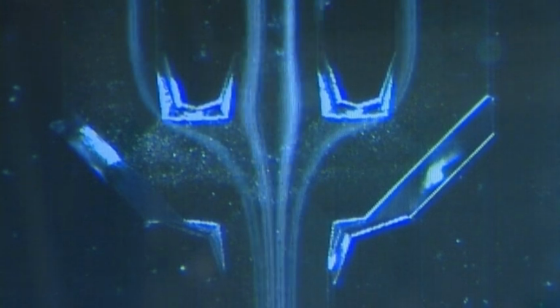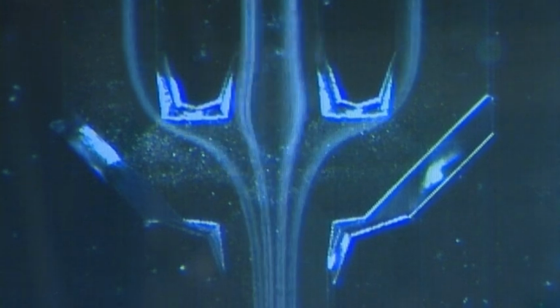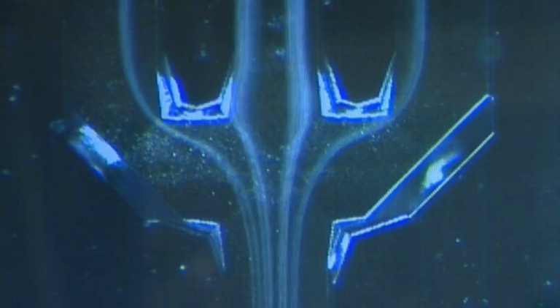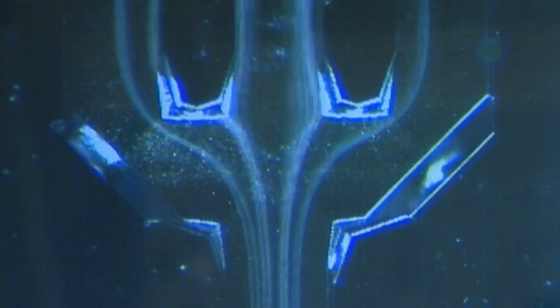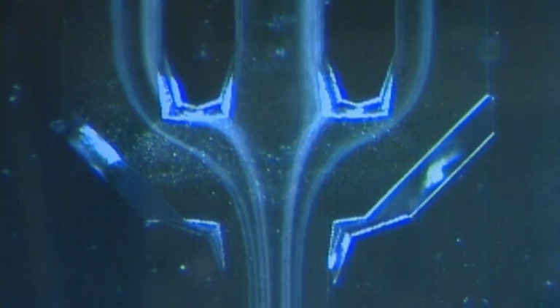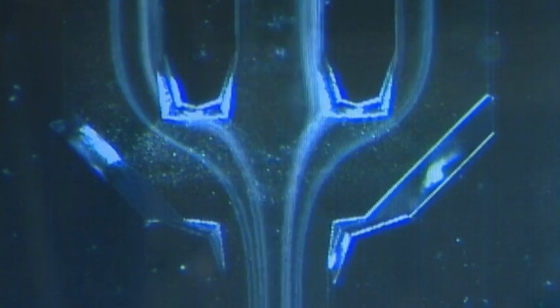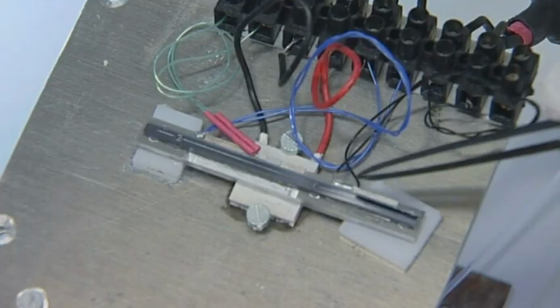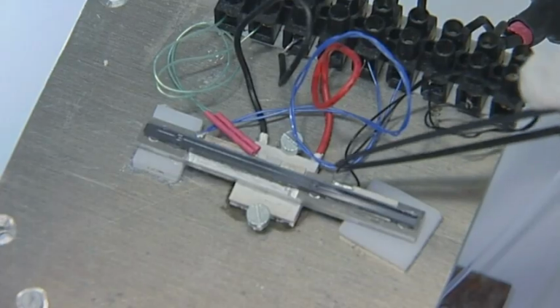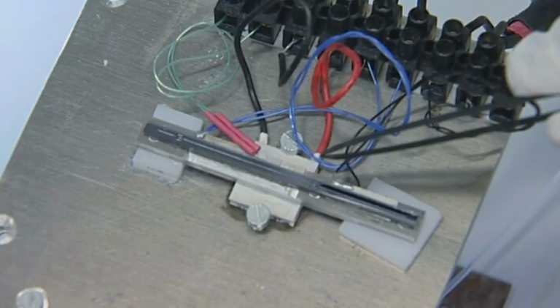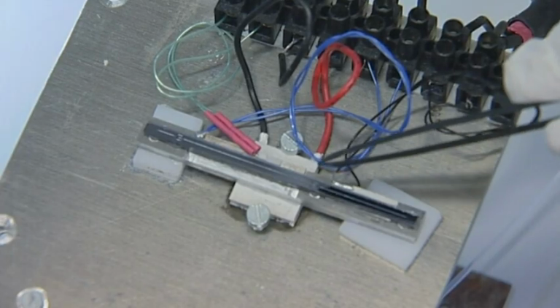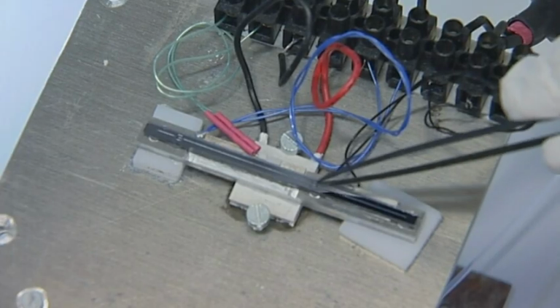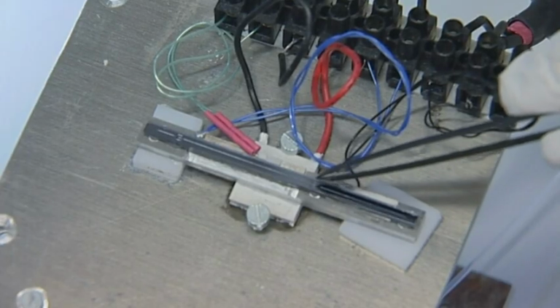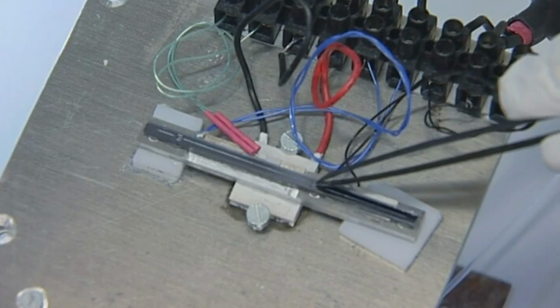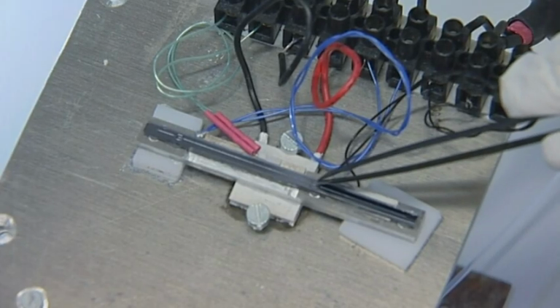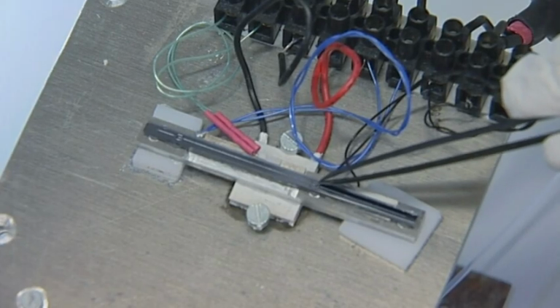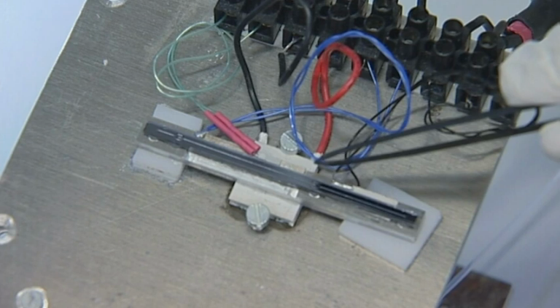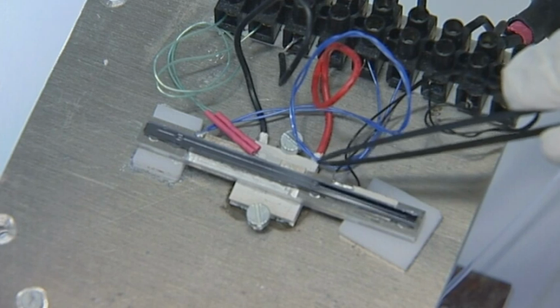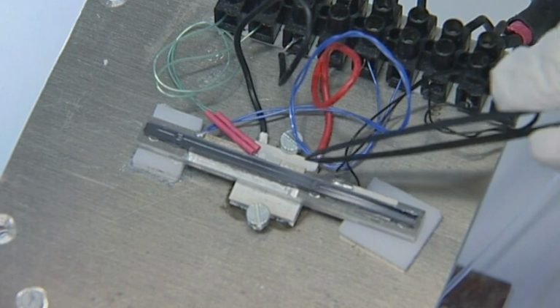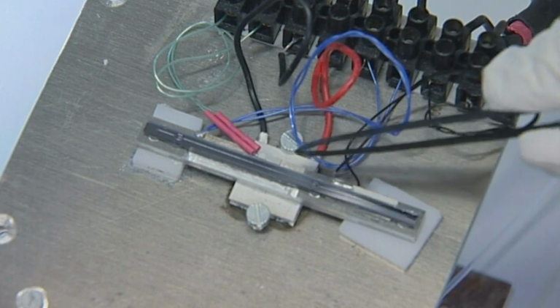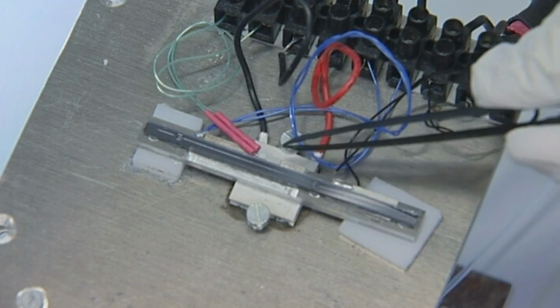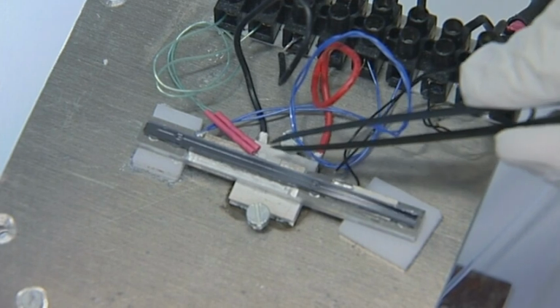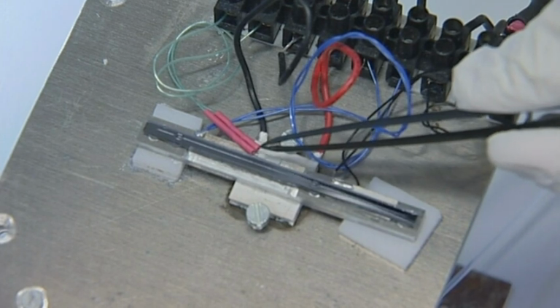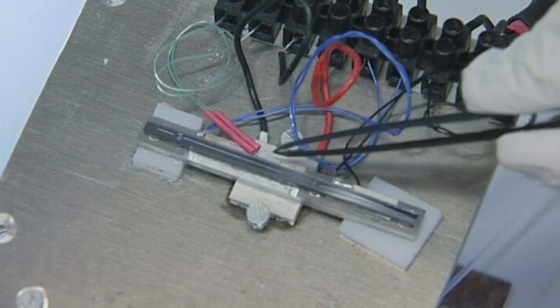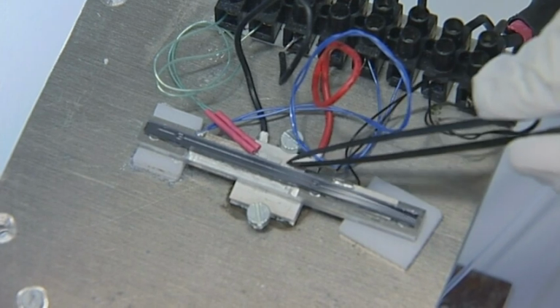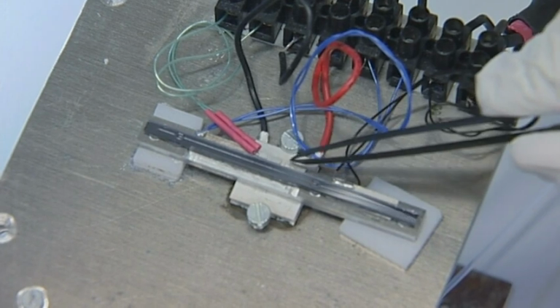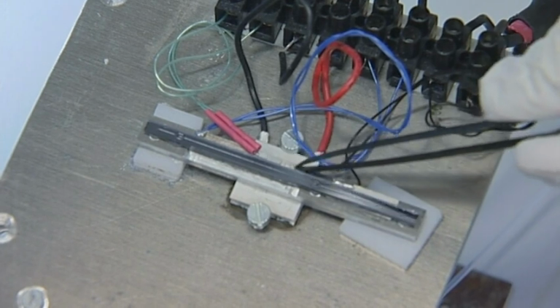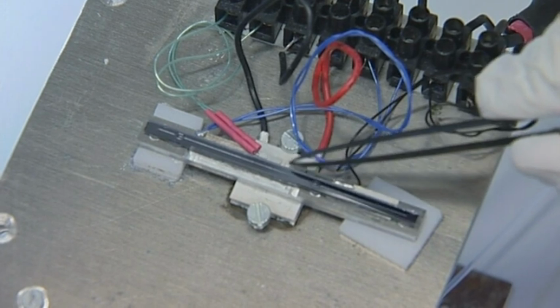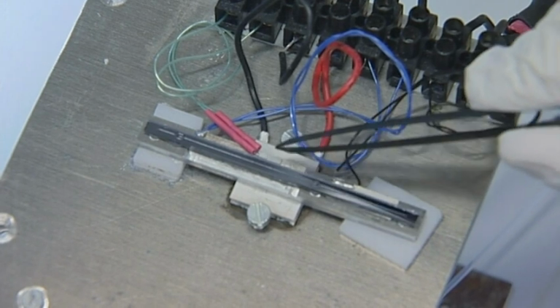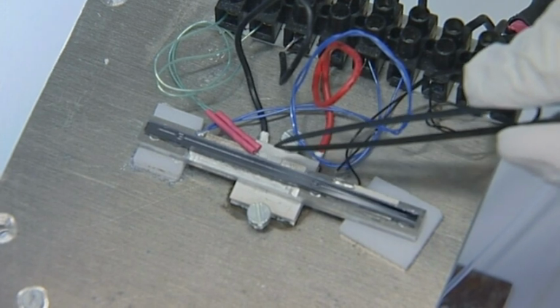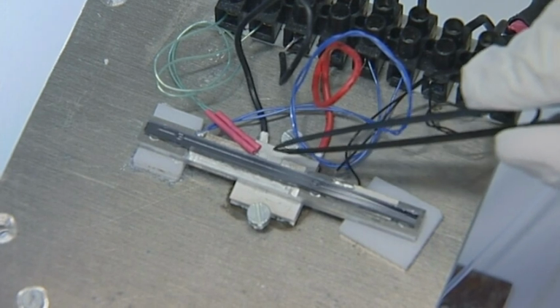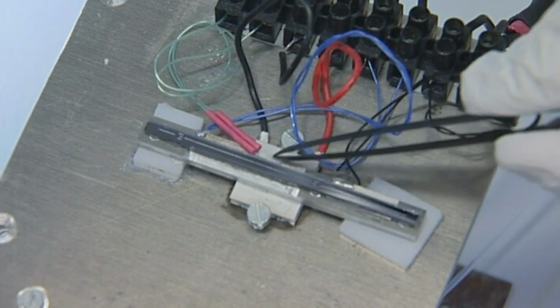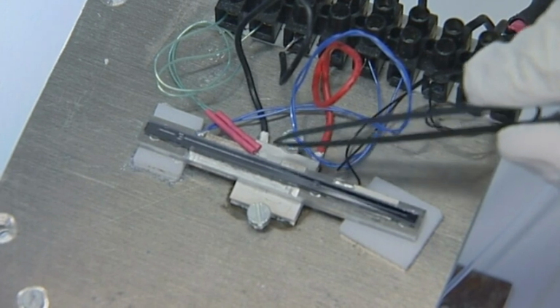With the help of micro and nanotechnology, we can now make microchannels that are only a fraction of a hair in cross-section.